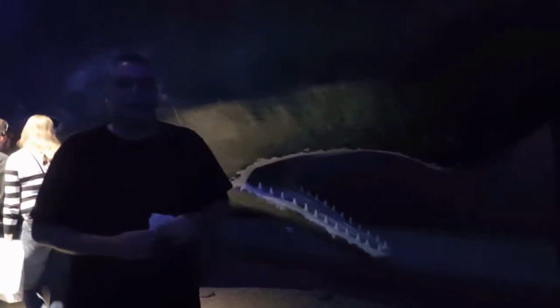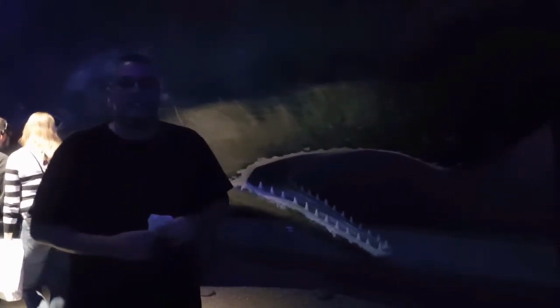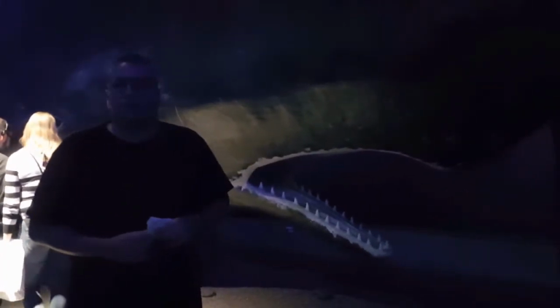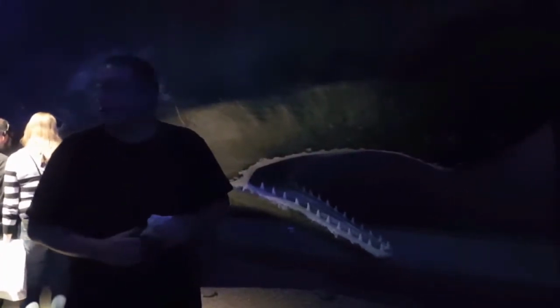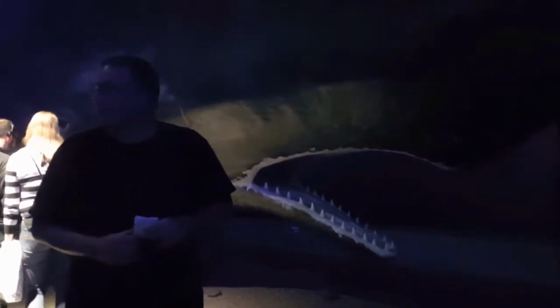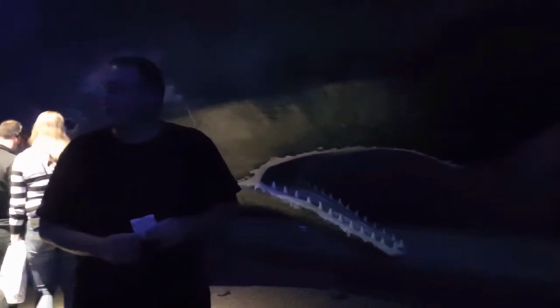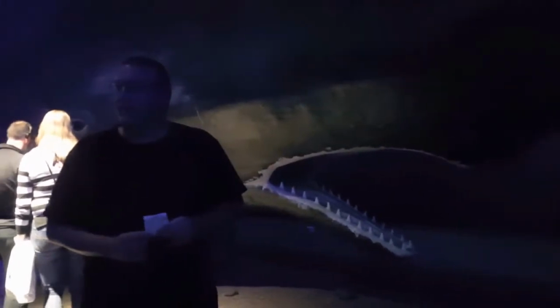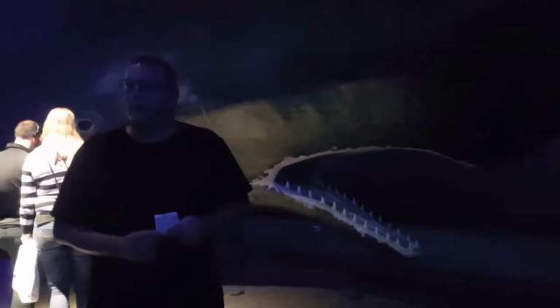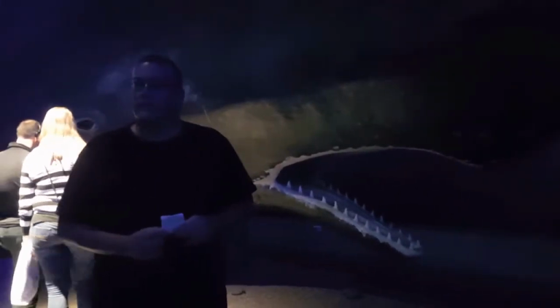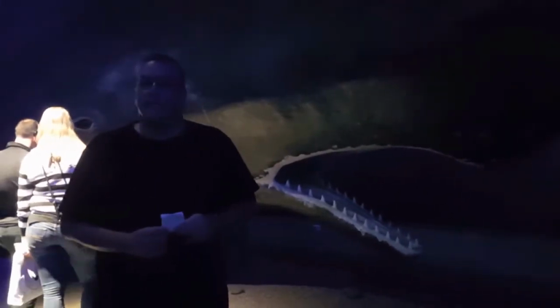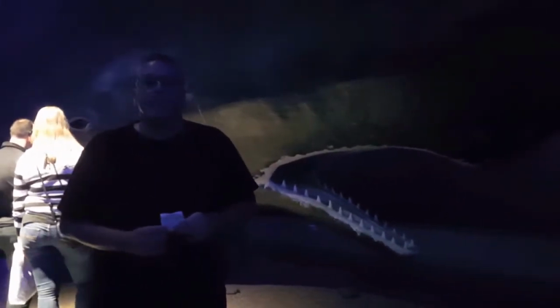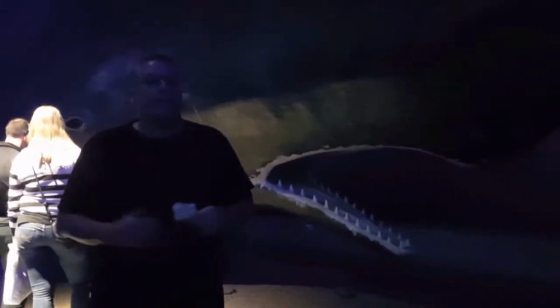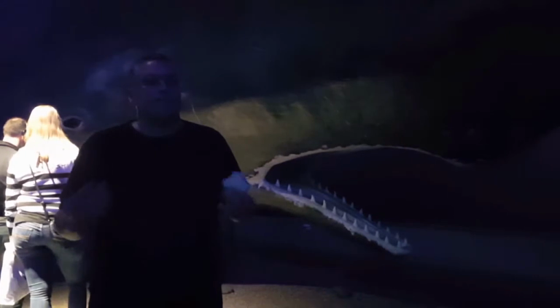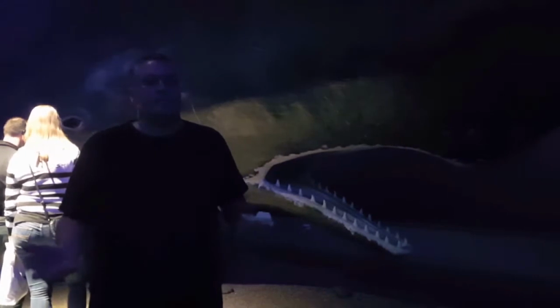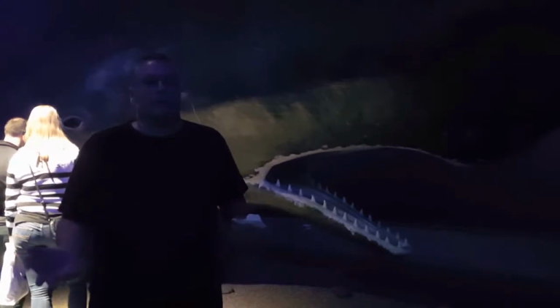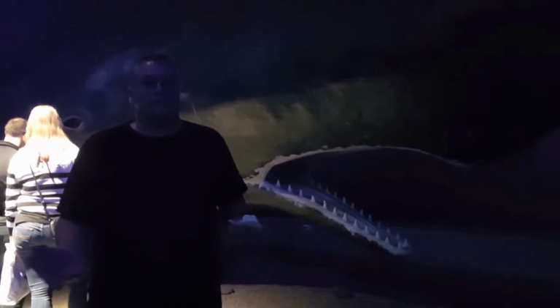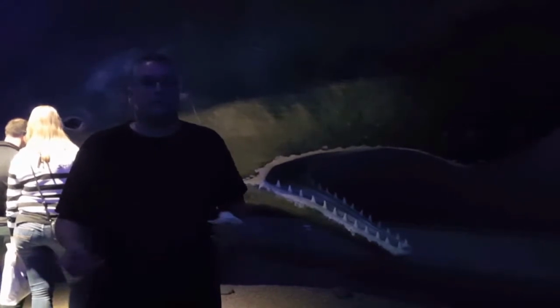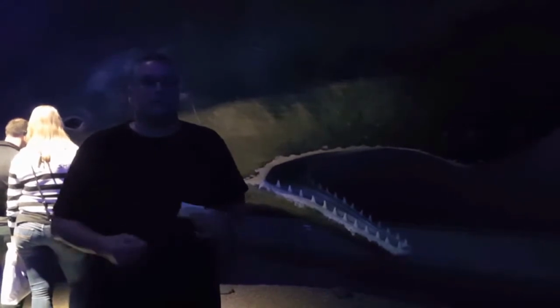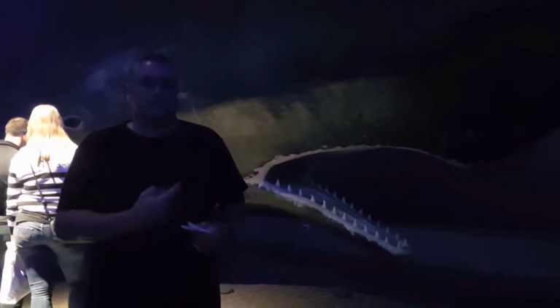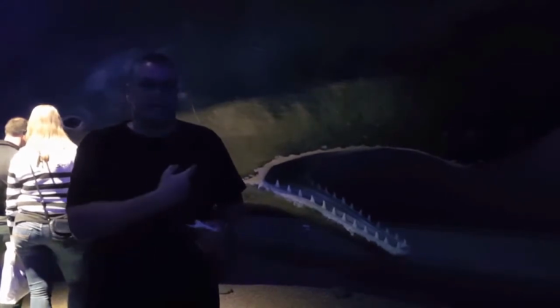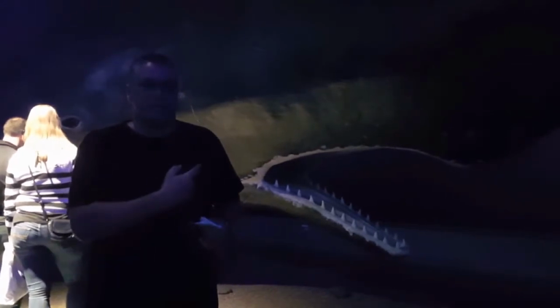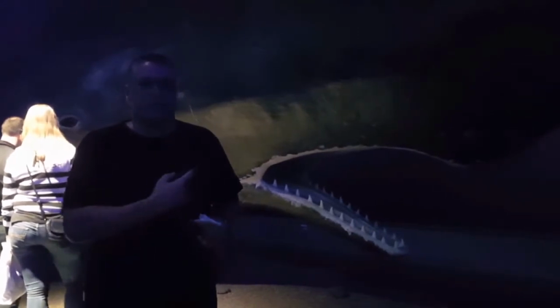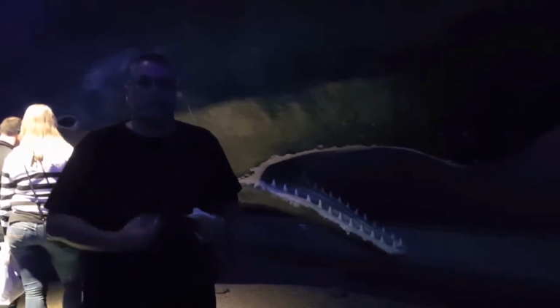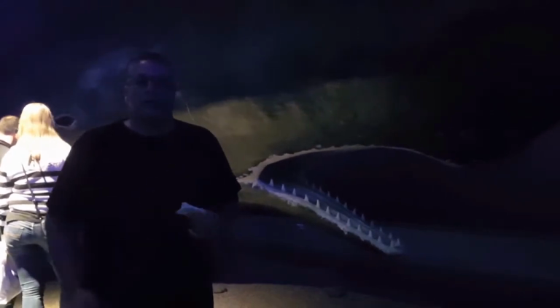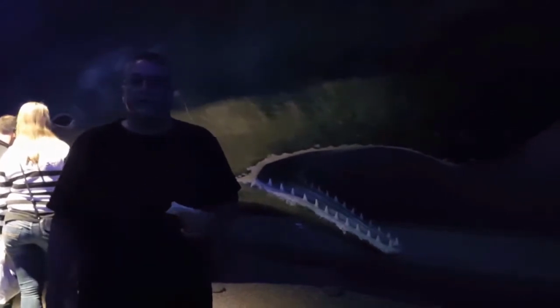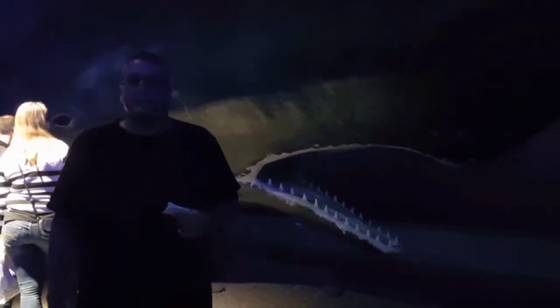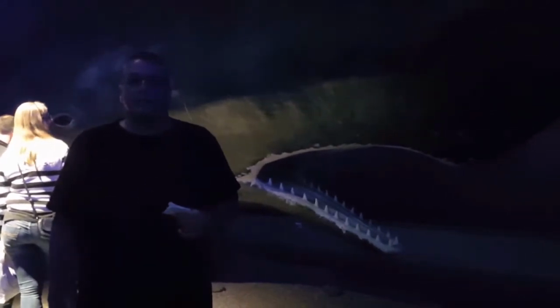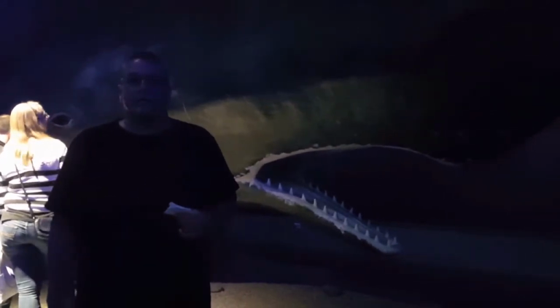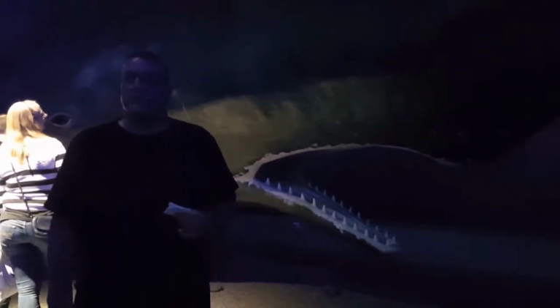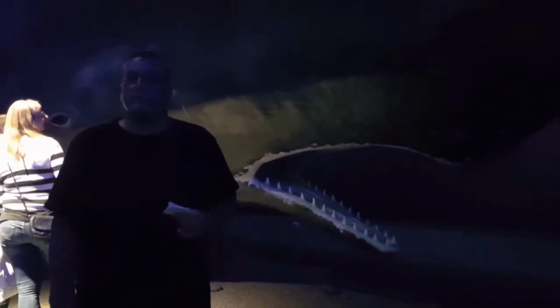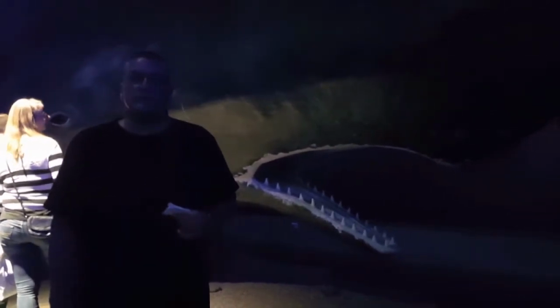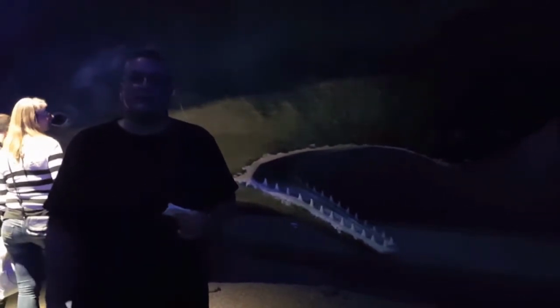Okay, so that's what we have for the beaked whales and this toothed whale. When we get to the baleen whales, we'll talk then.